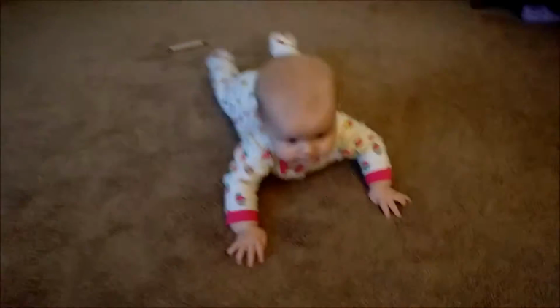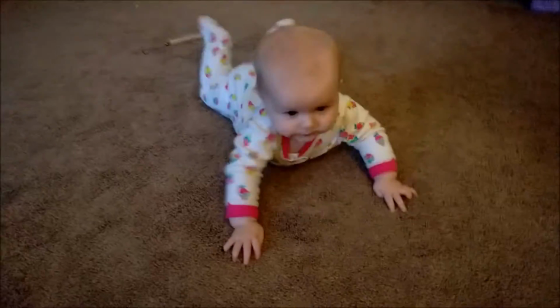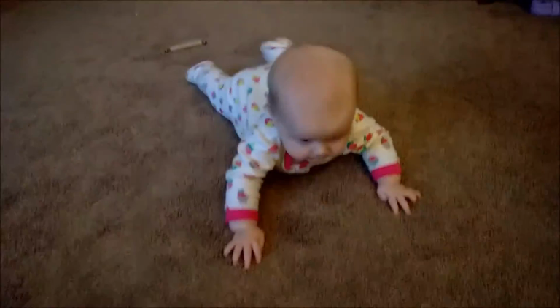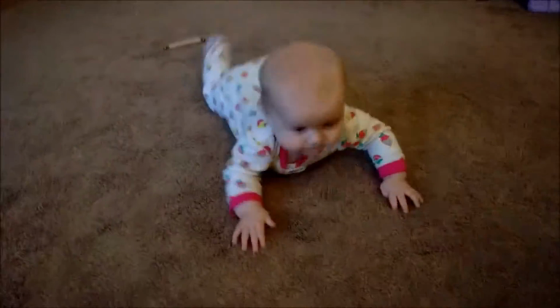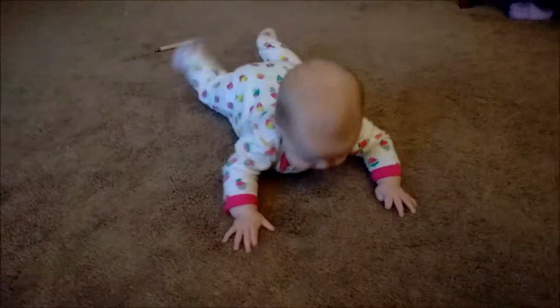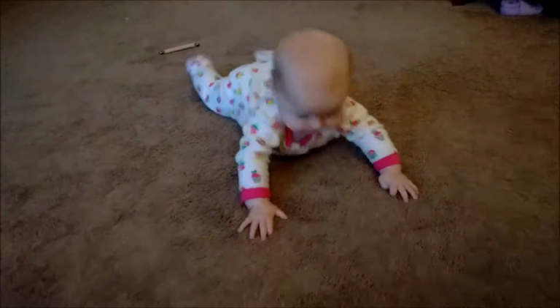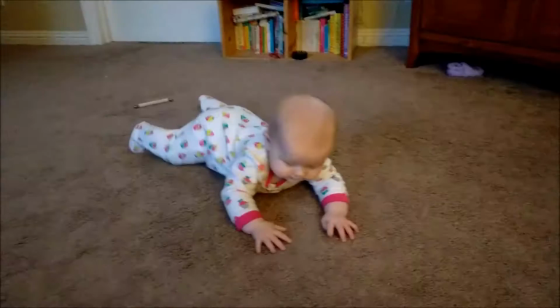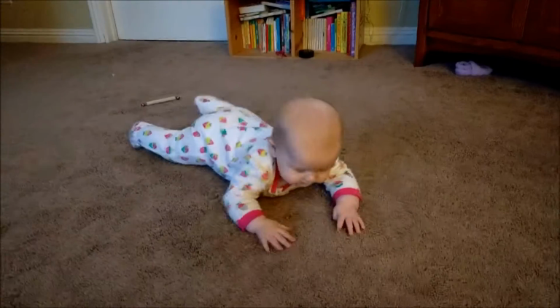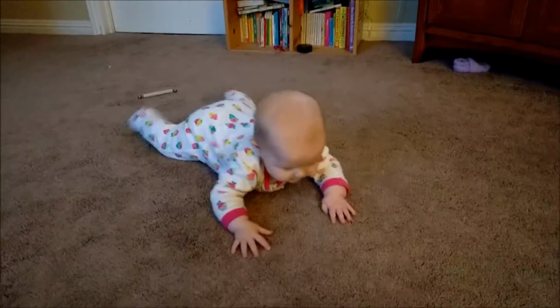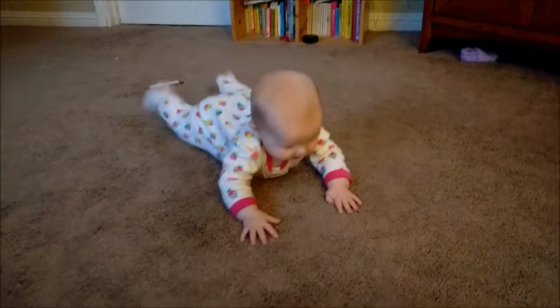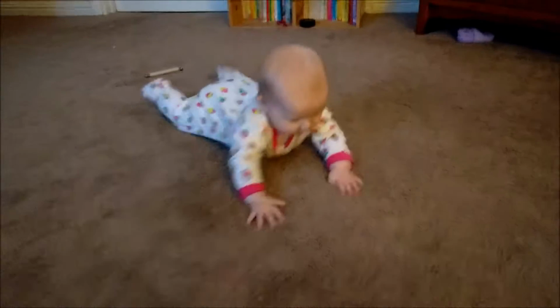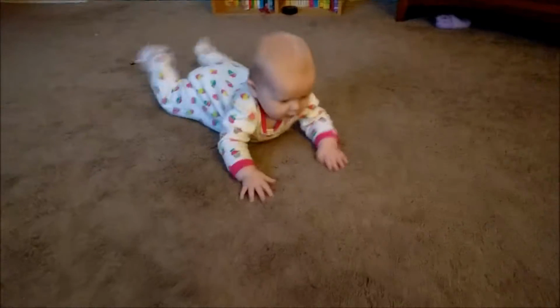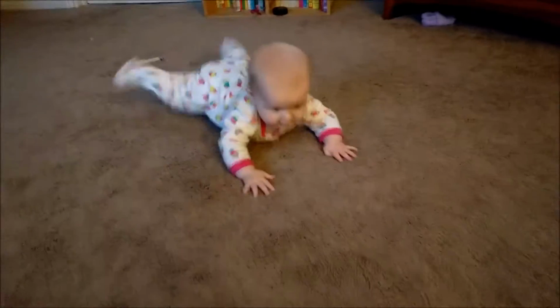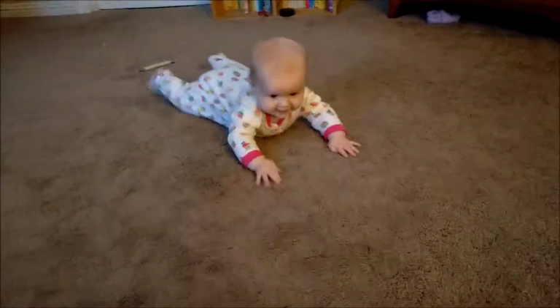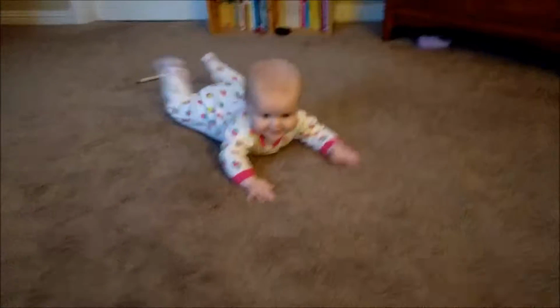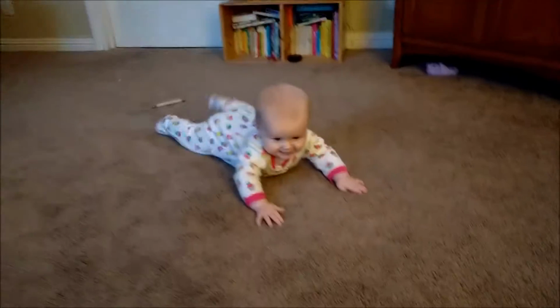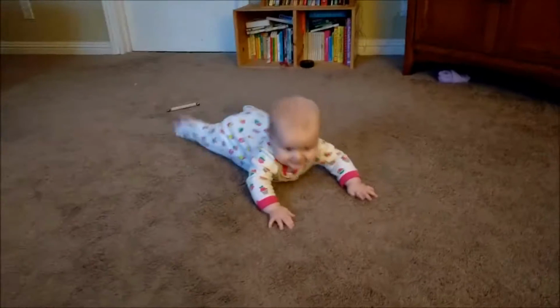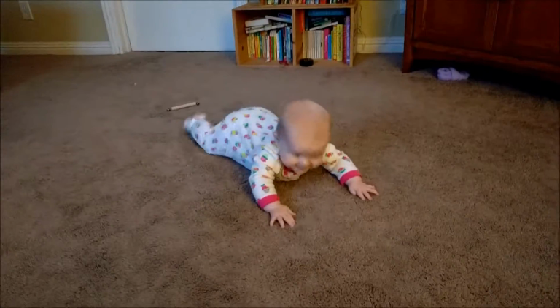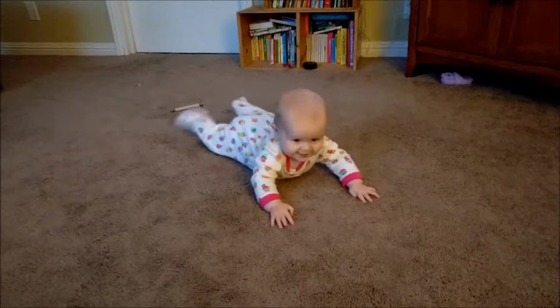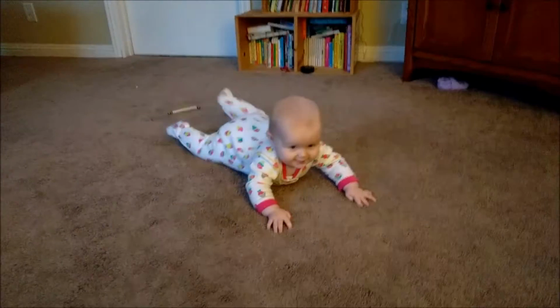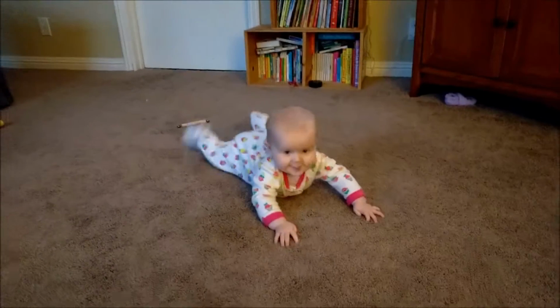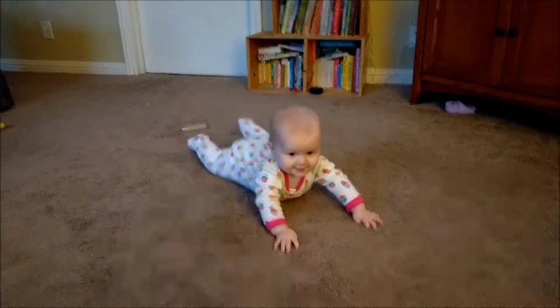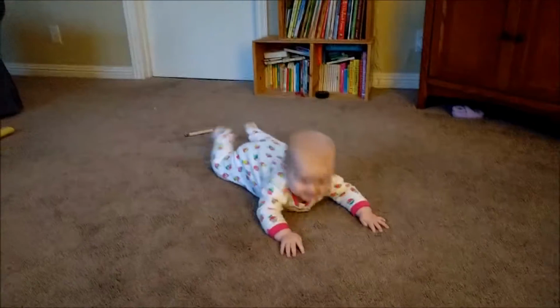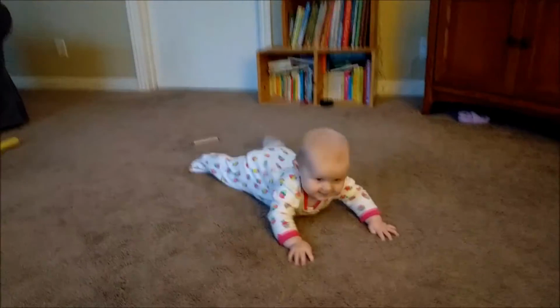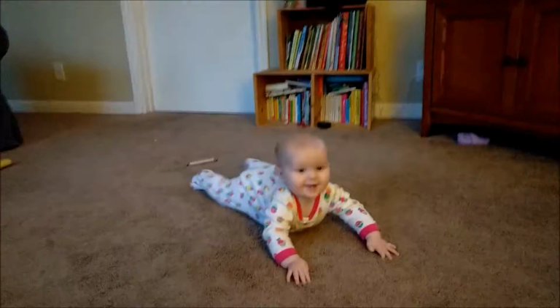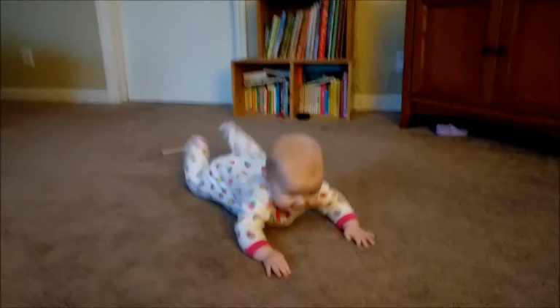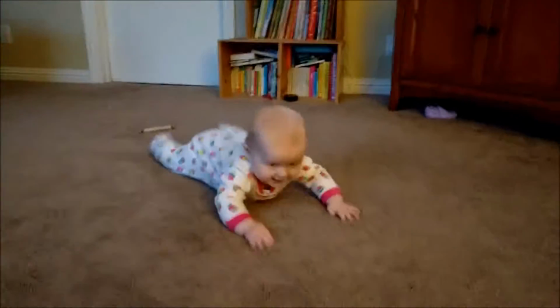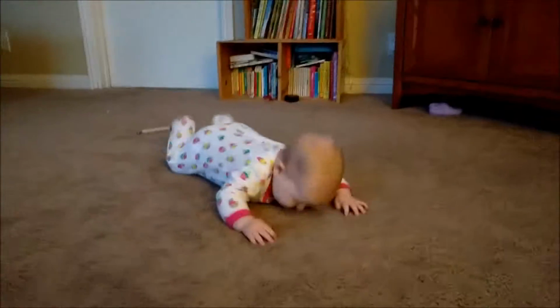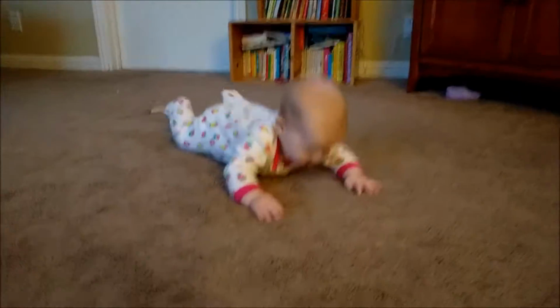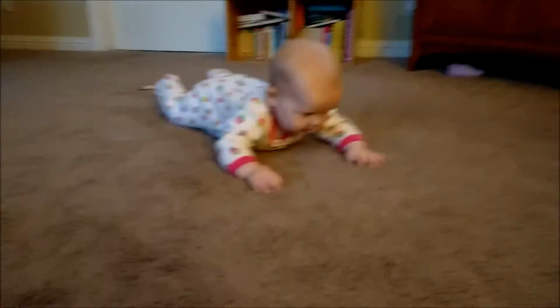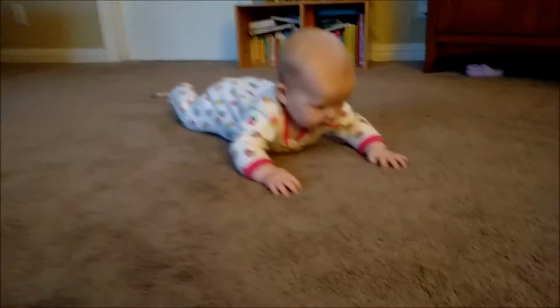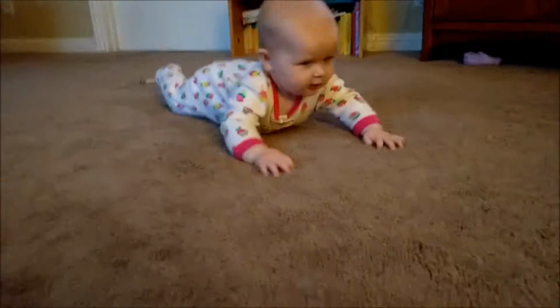Crawl, baby. Are you going to crawl, Lyndon? Yeah. Come on, baby. I'm going to get it on video.